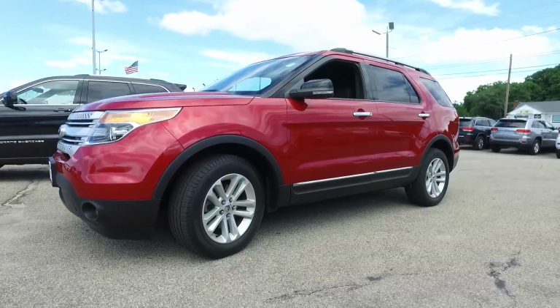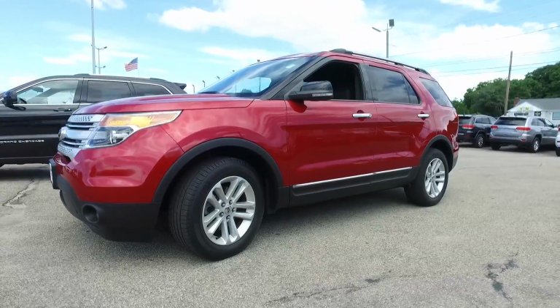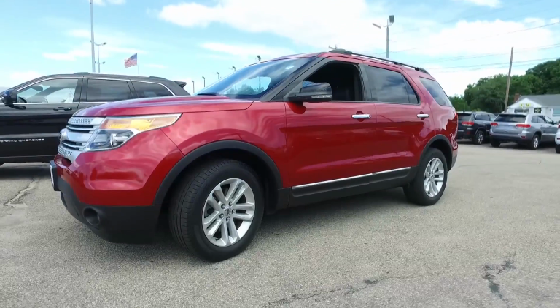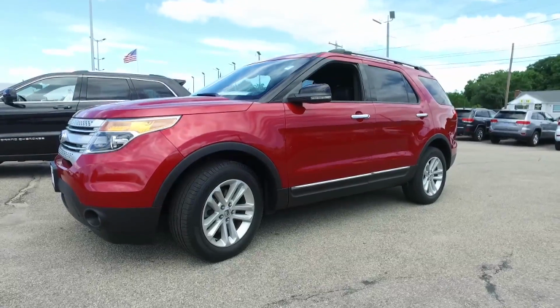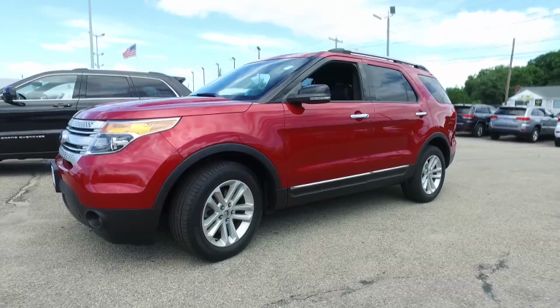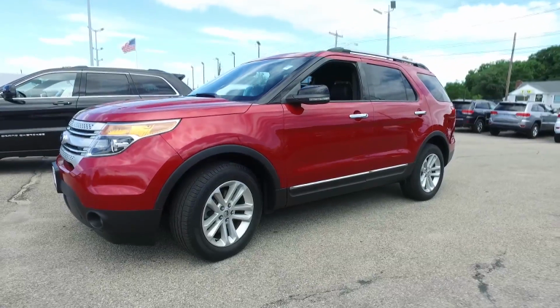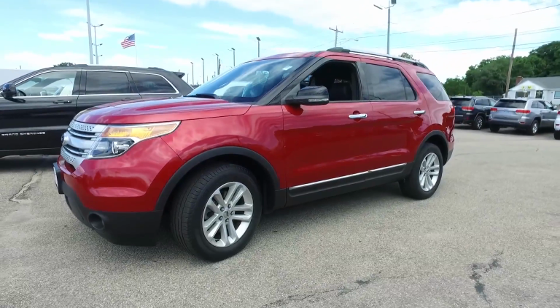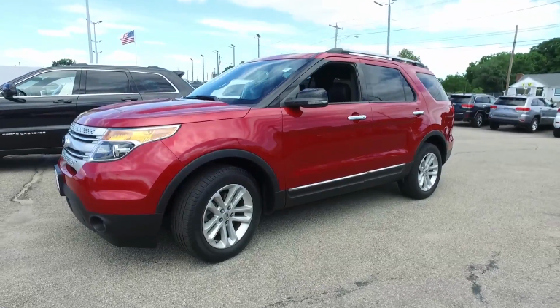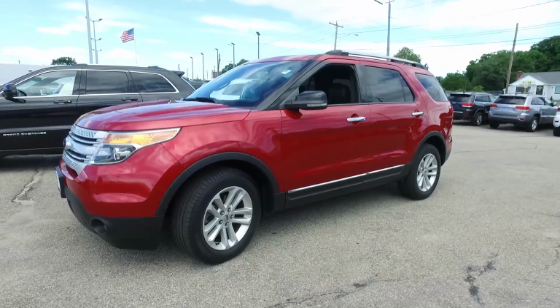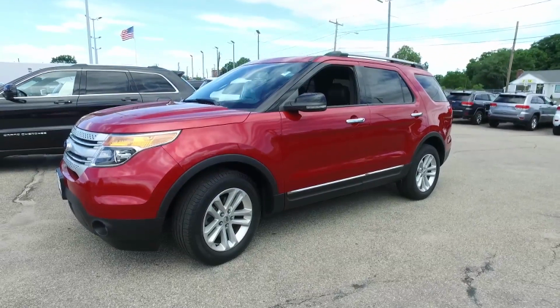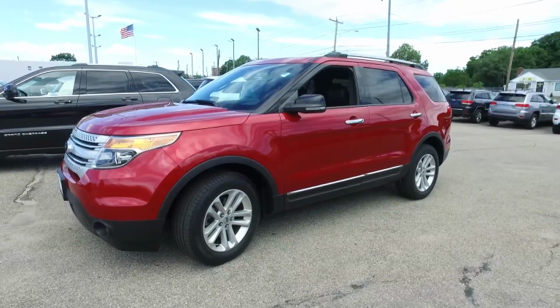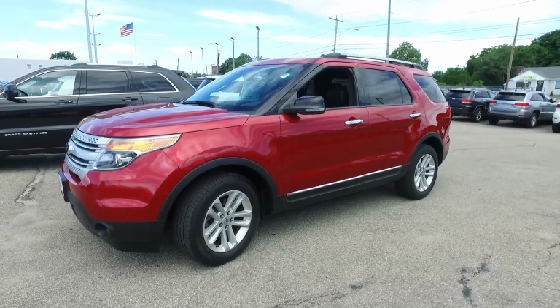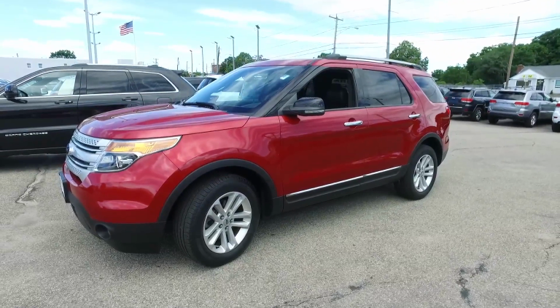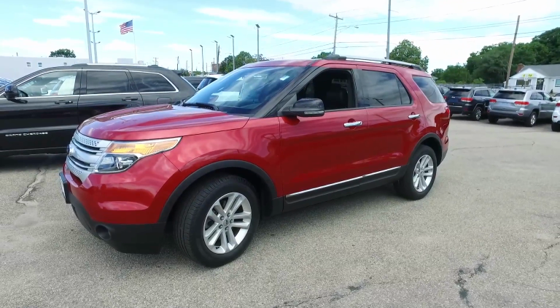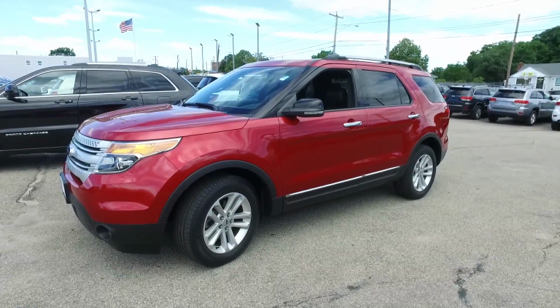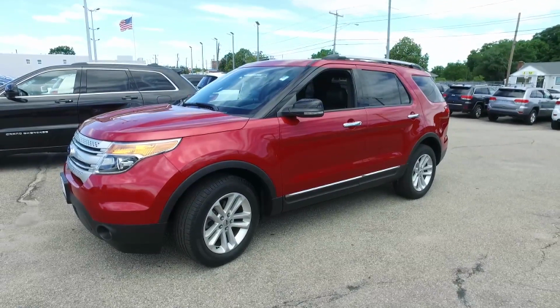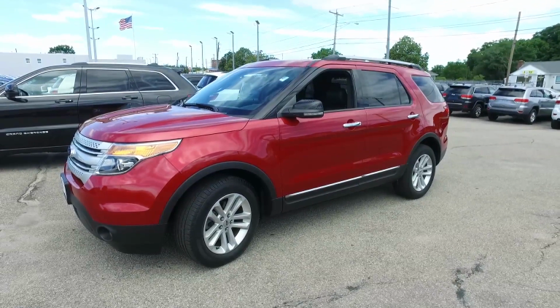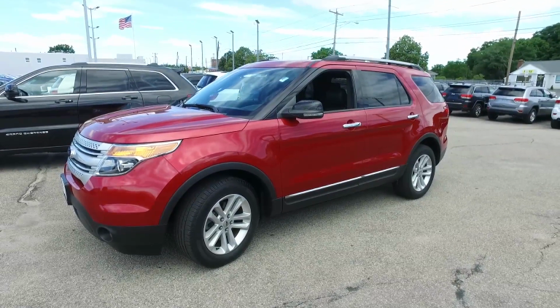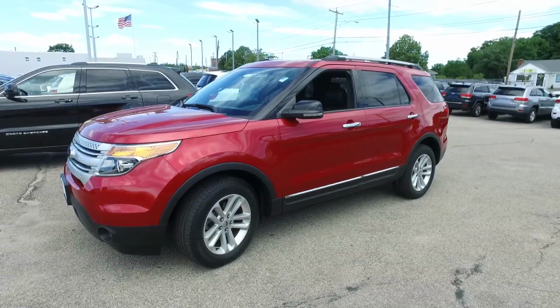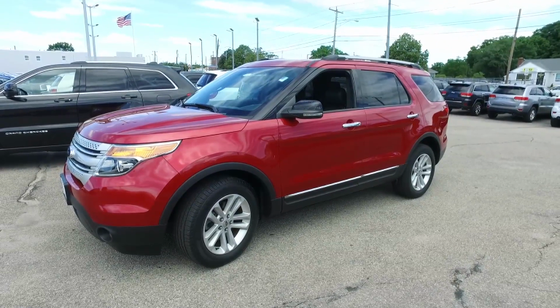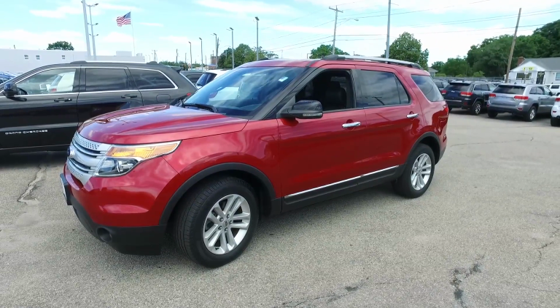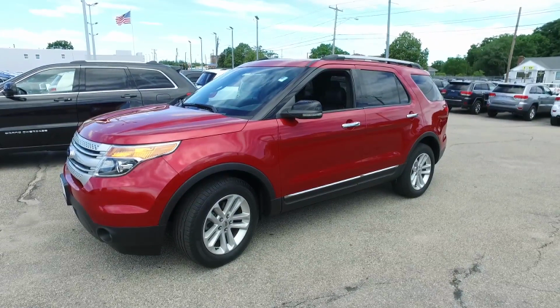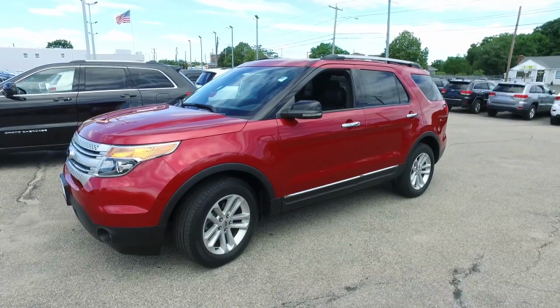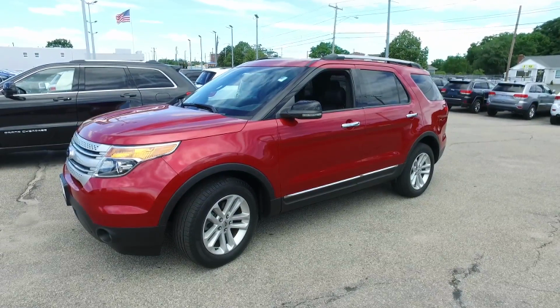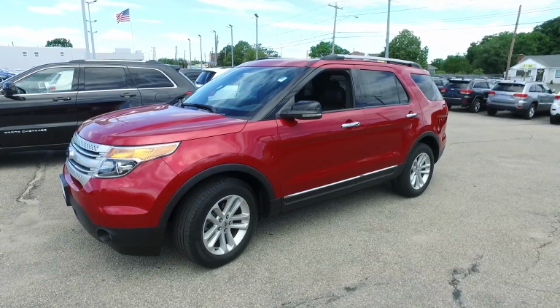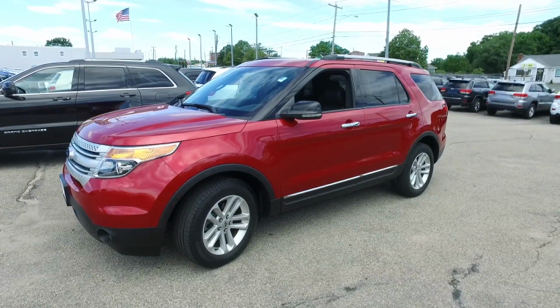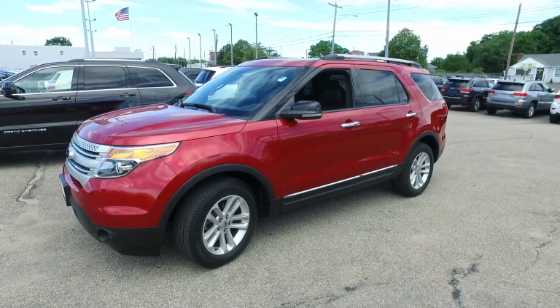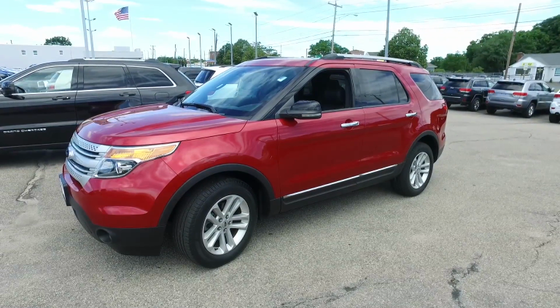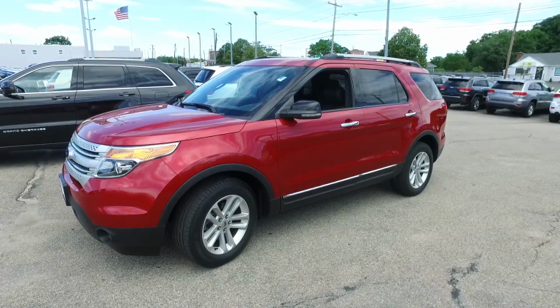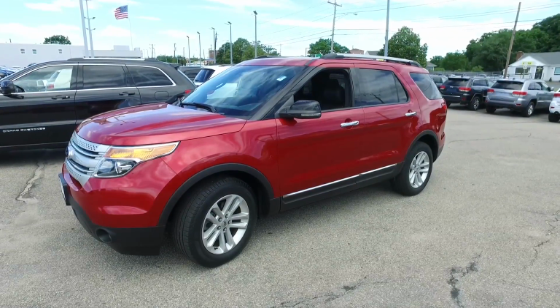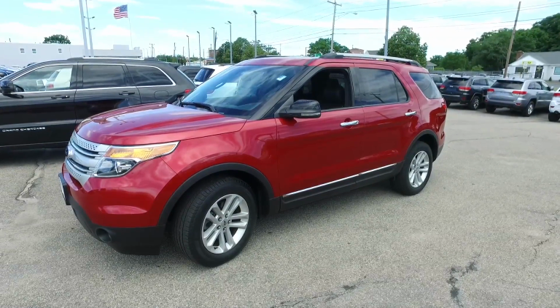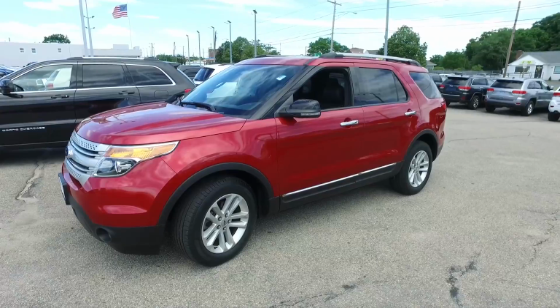Our service department has it good to go. See this Explorer here at Elmwood Auto Group.